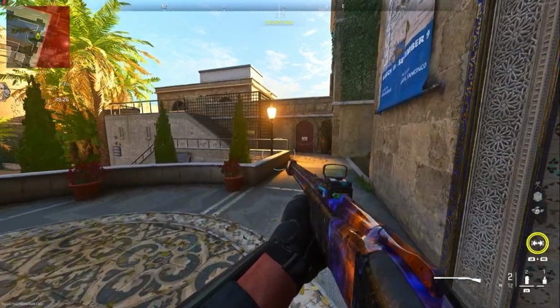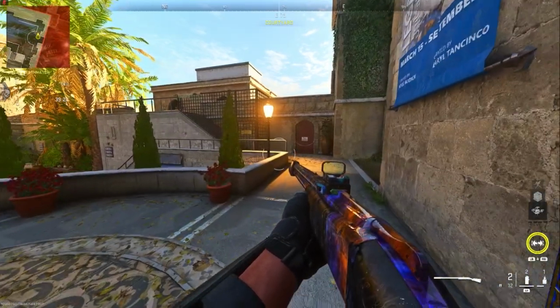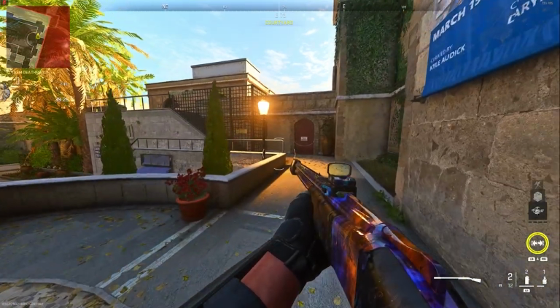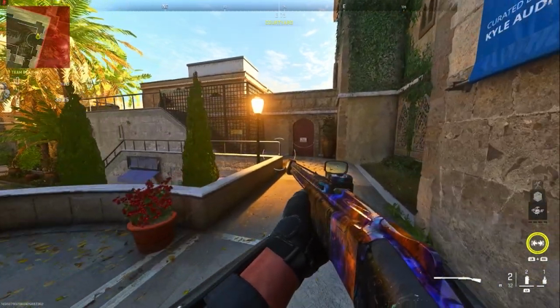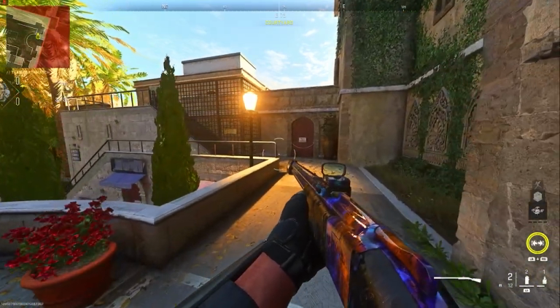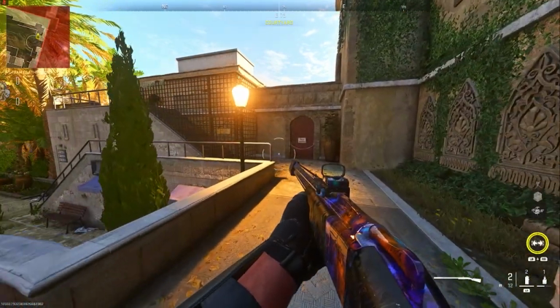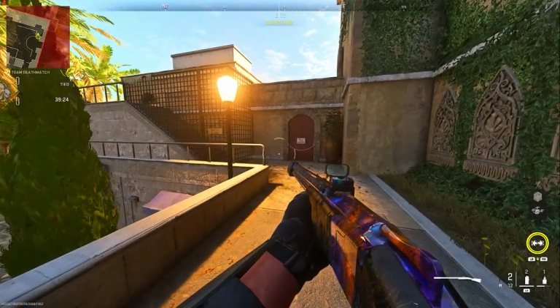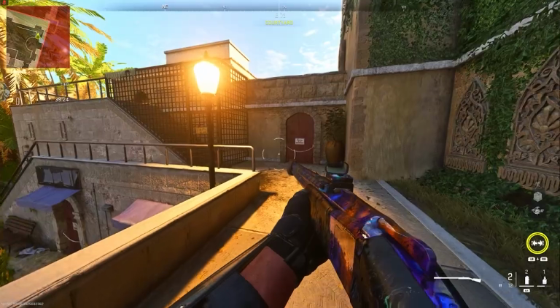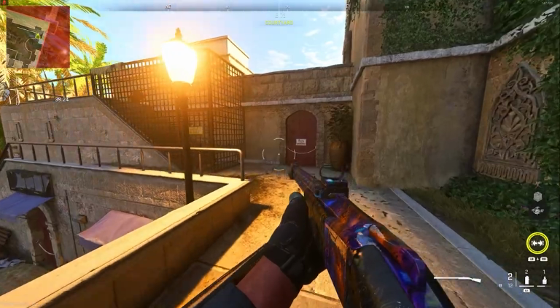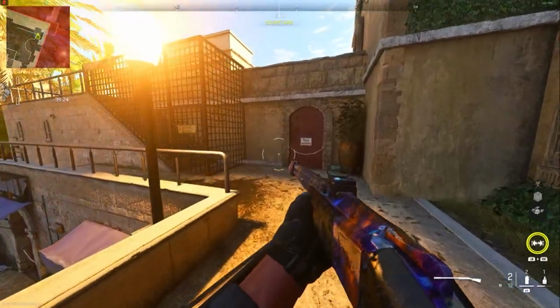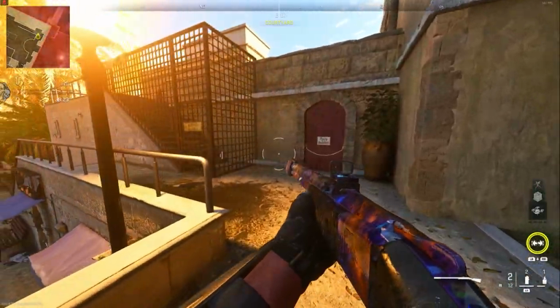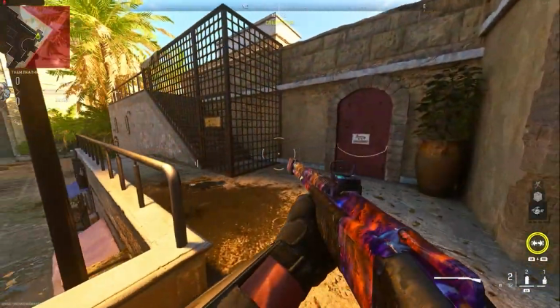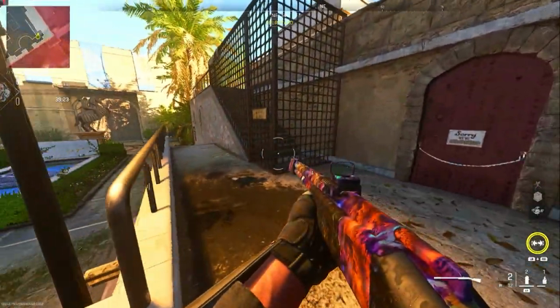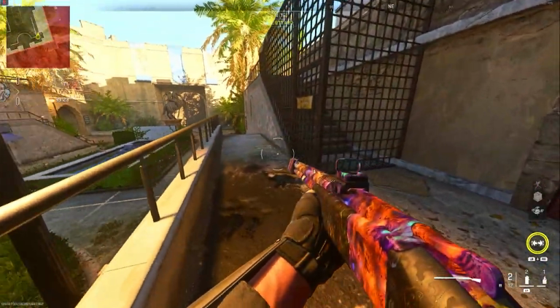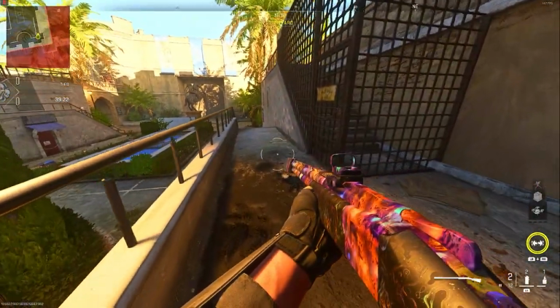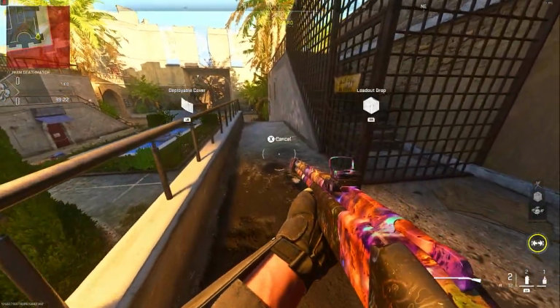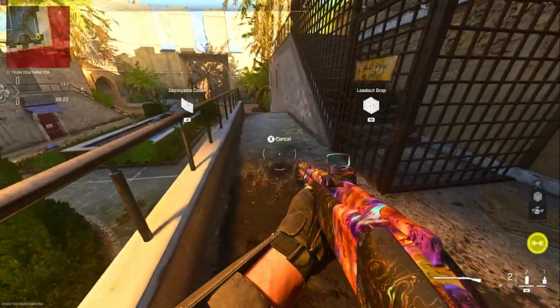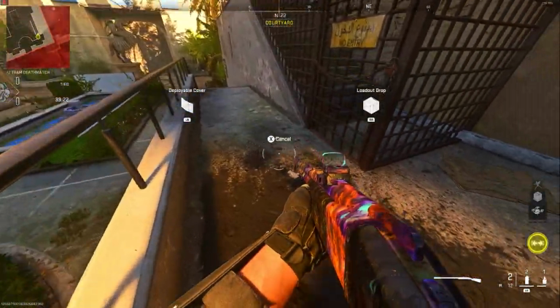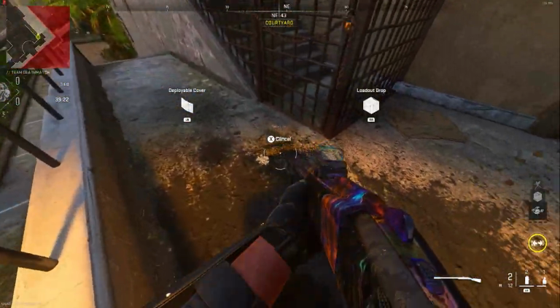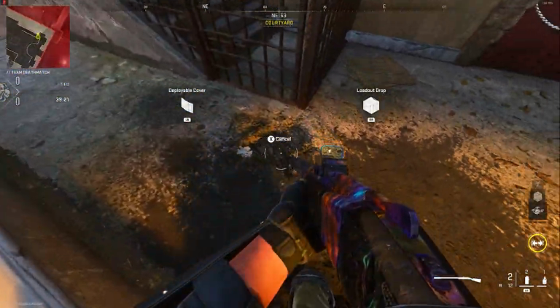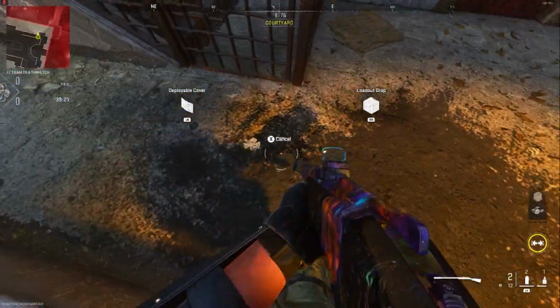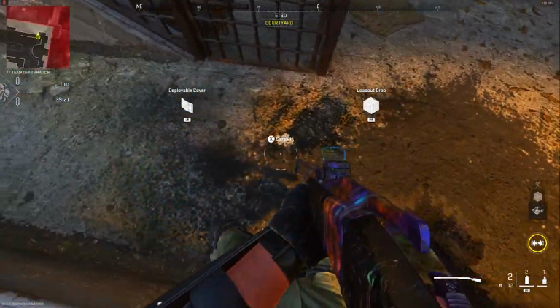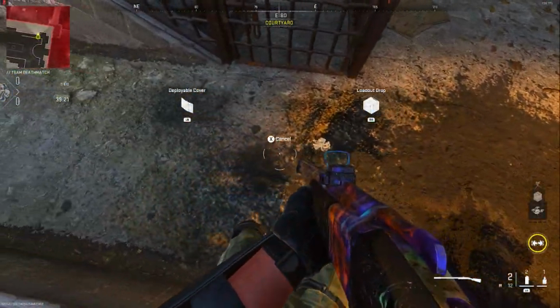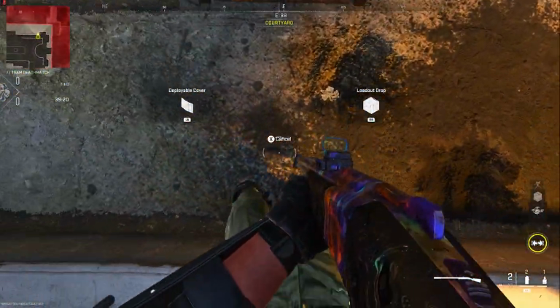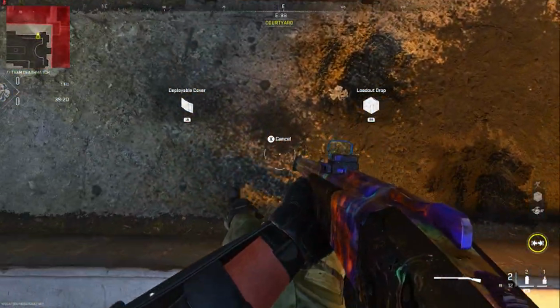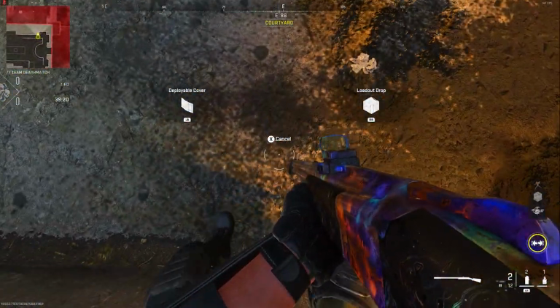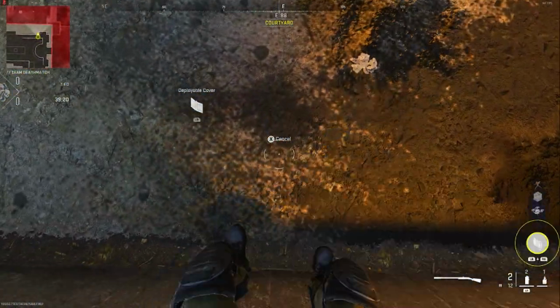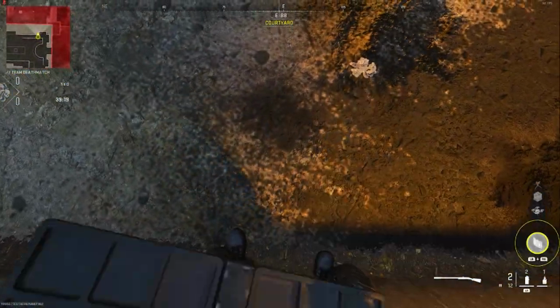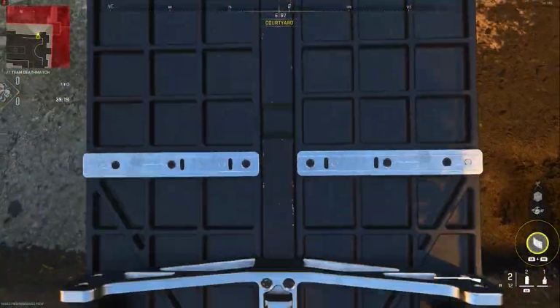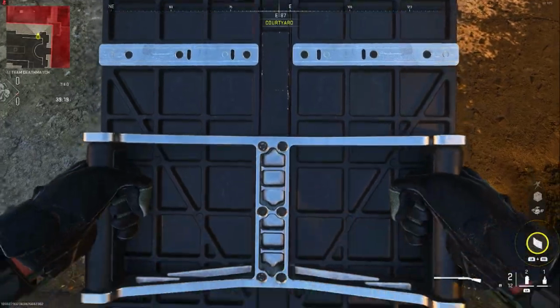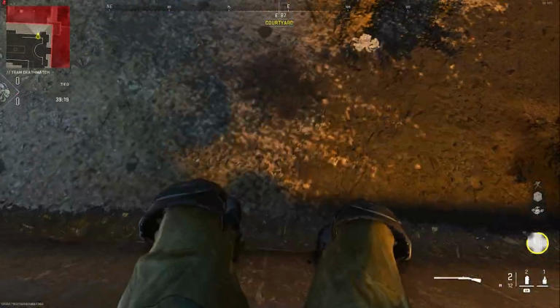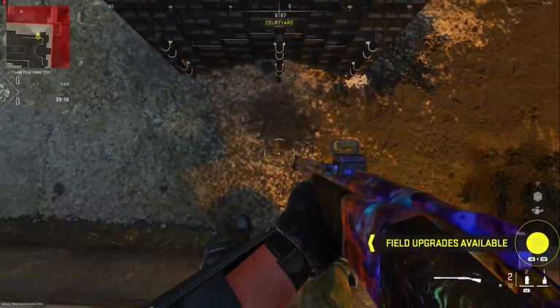To do this glitch you want to make sure you have the Lockwood shotgun on Overclock, and you also want to make sure Strong Arm is off. What you want to do is just have a barricade and a load-up drop.